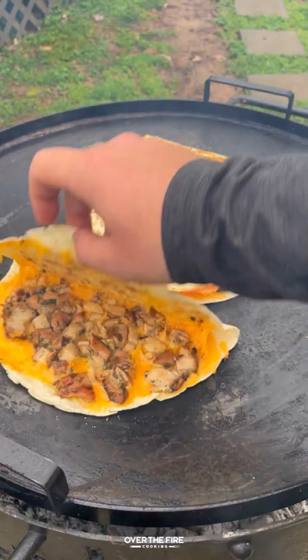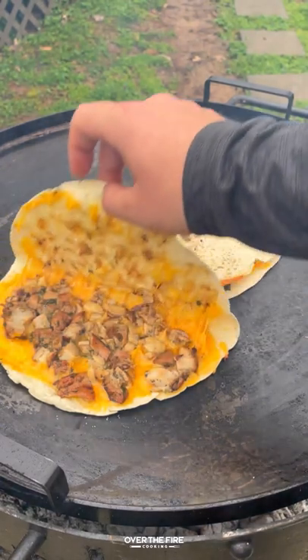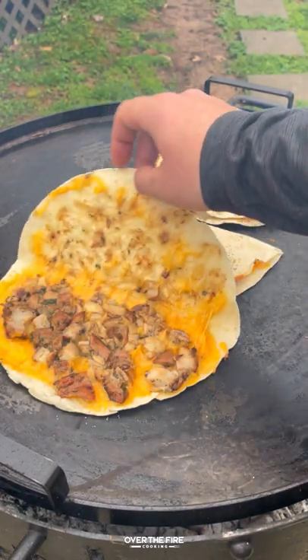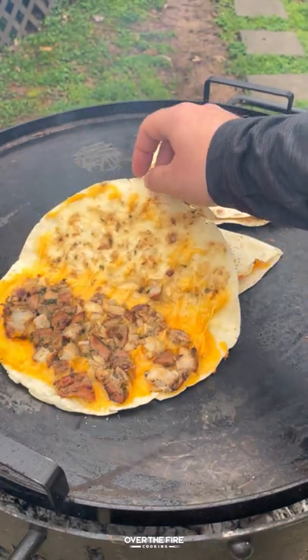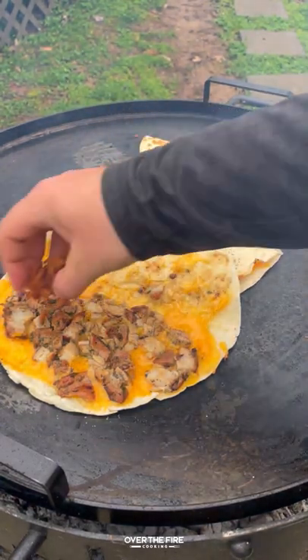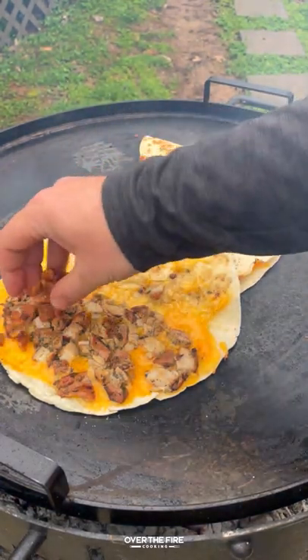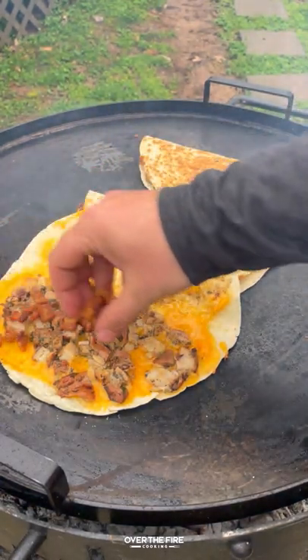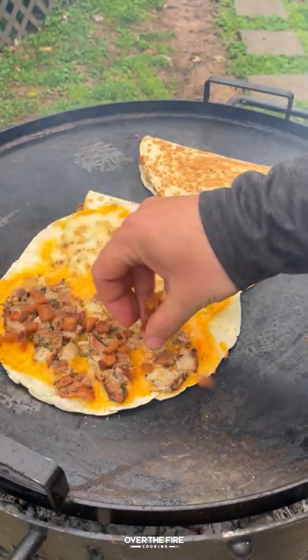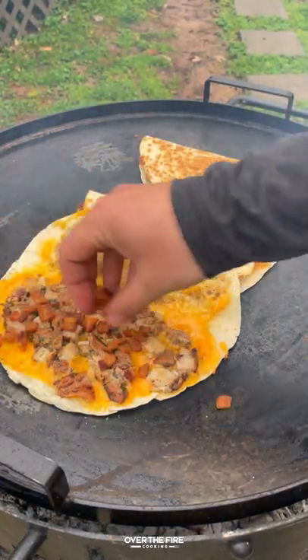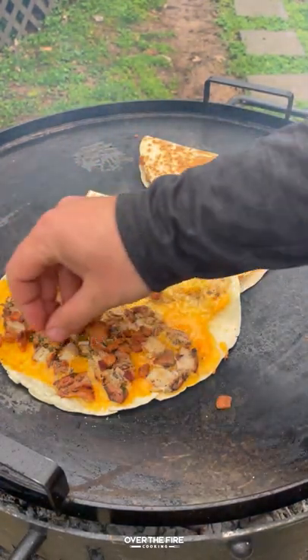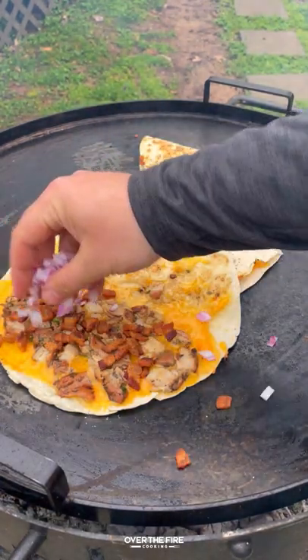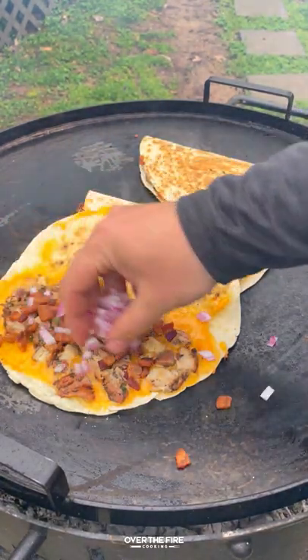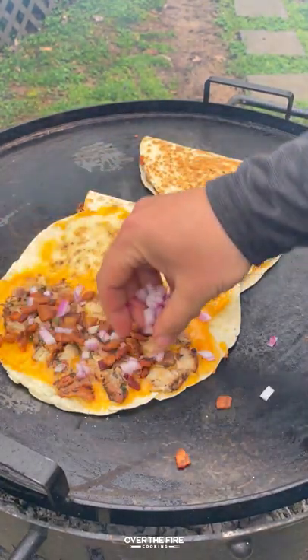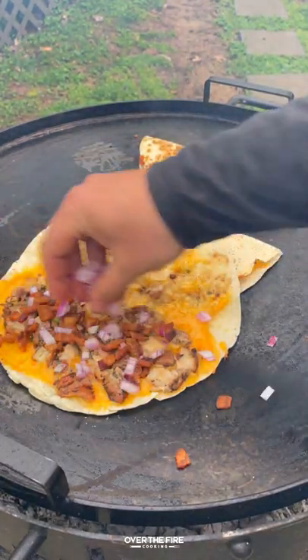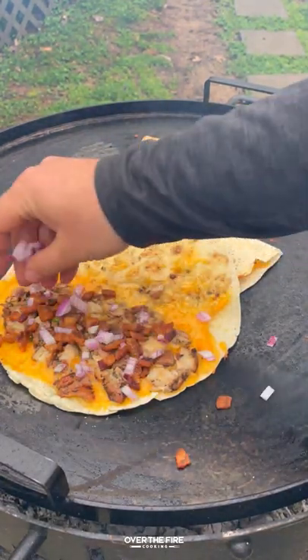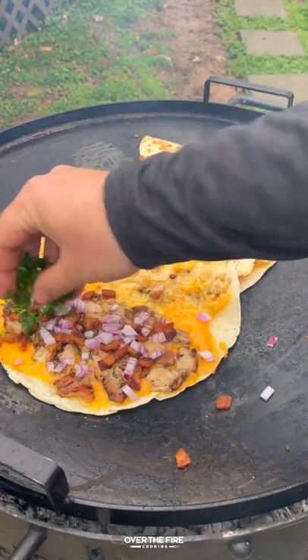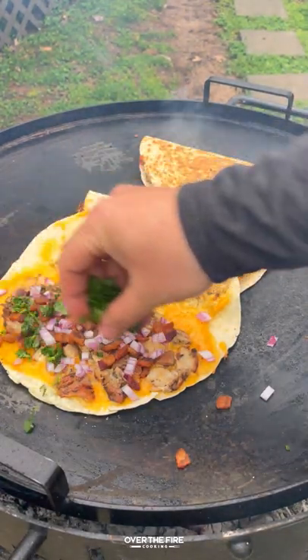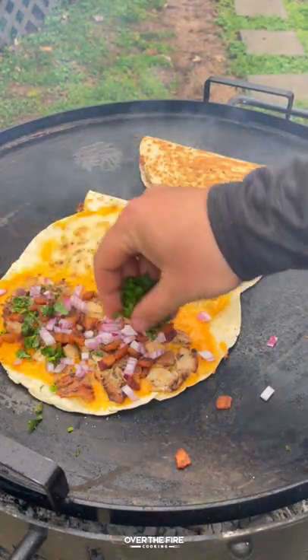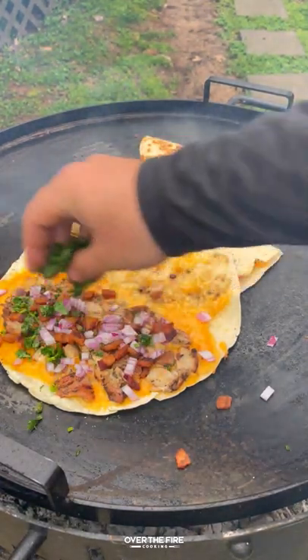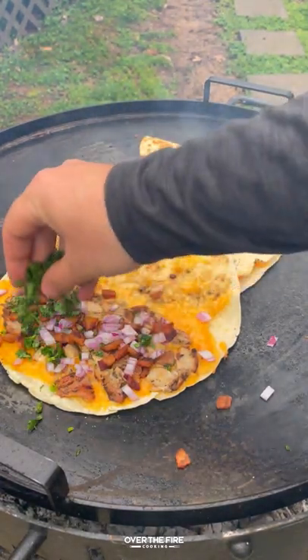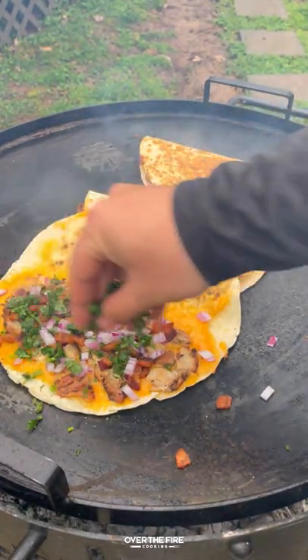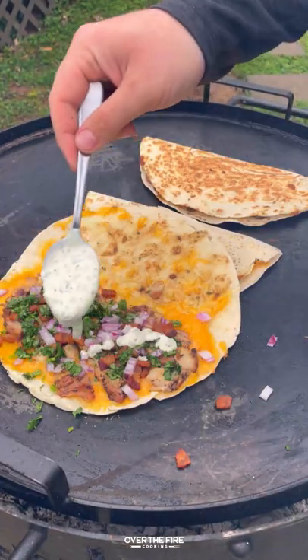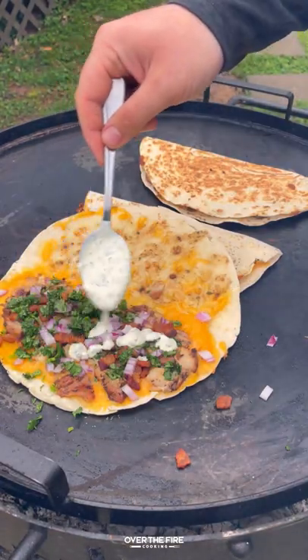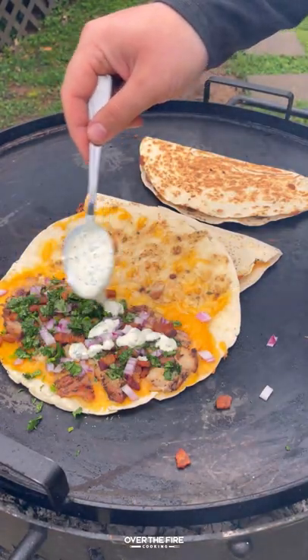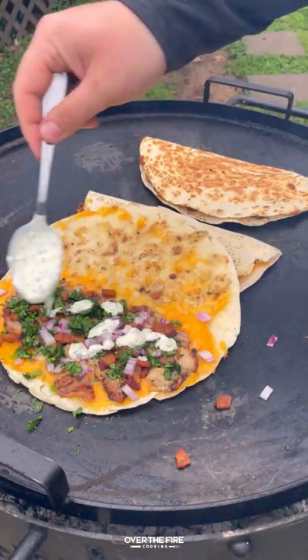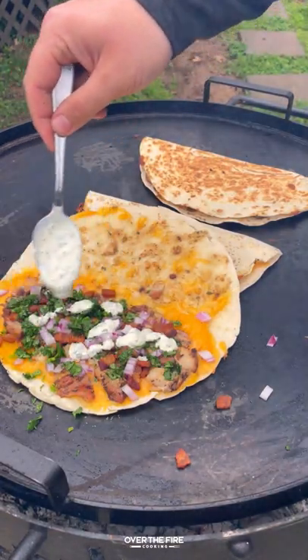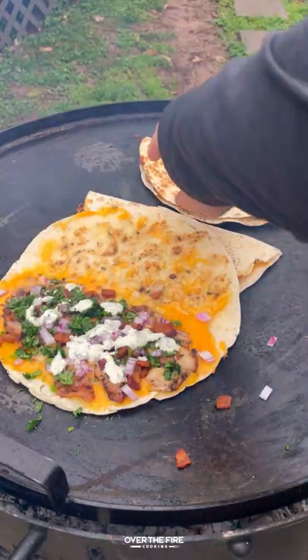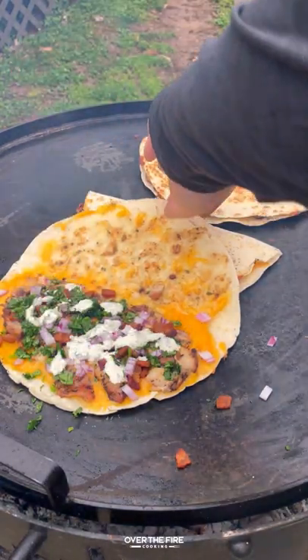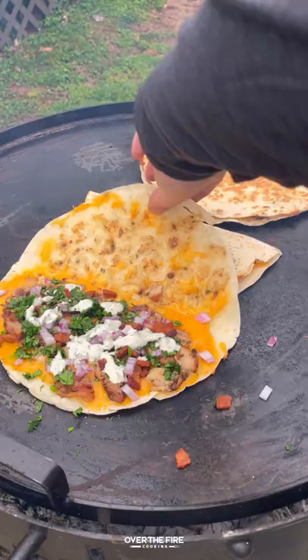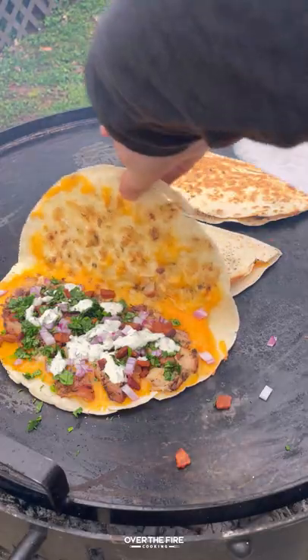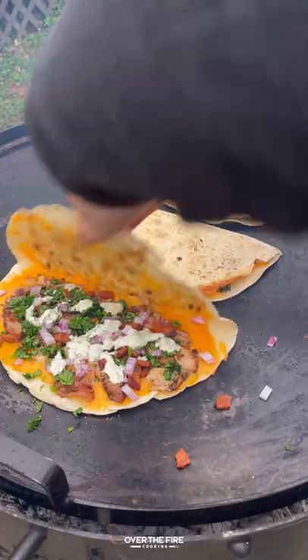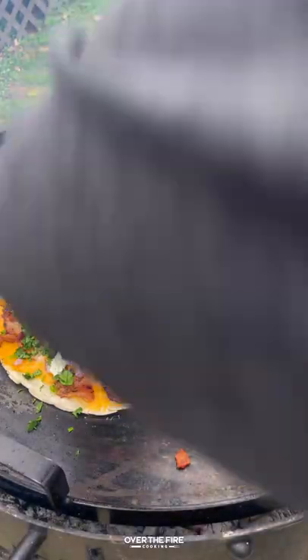We're gonna add in some bacon bits, some red onion, cilantro, and that spicy ranch.